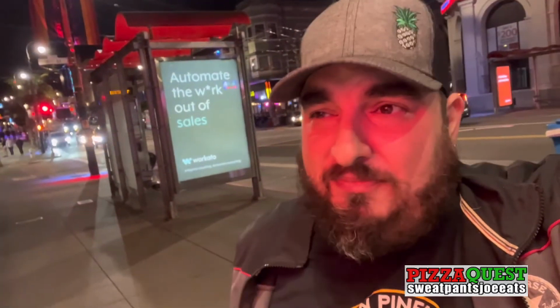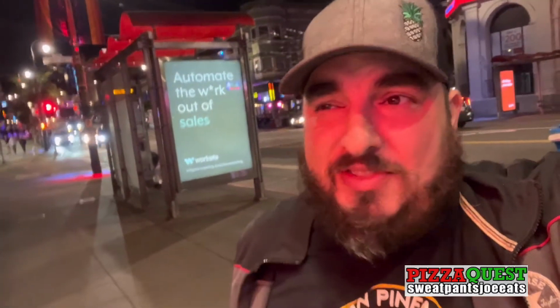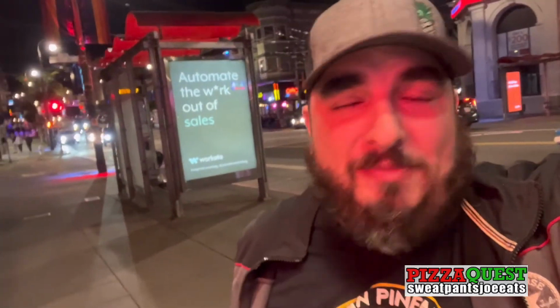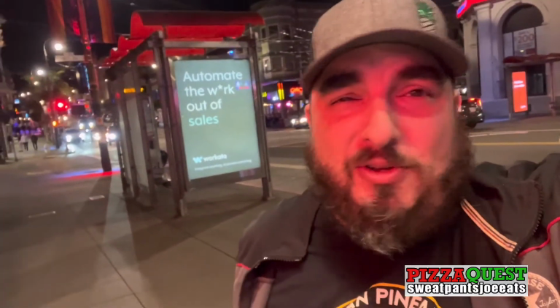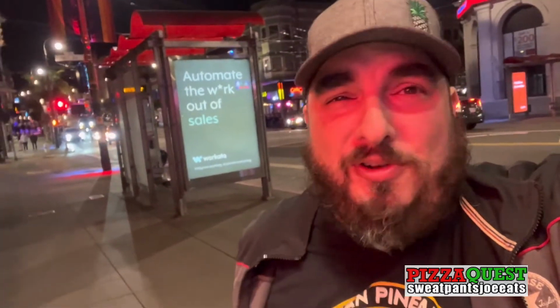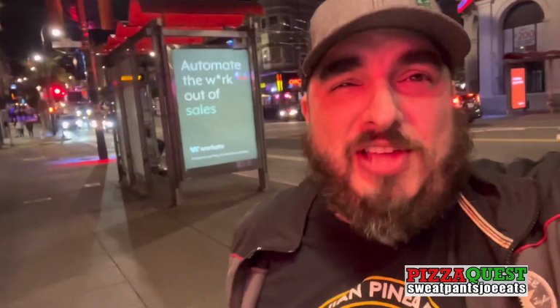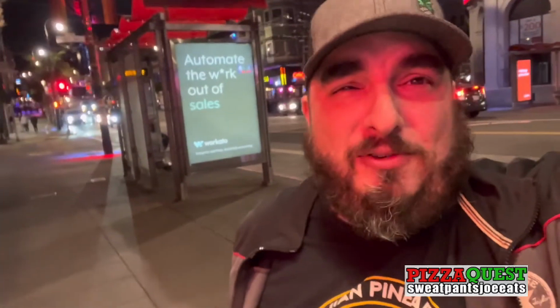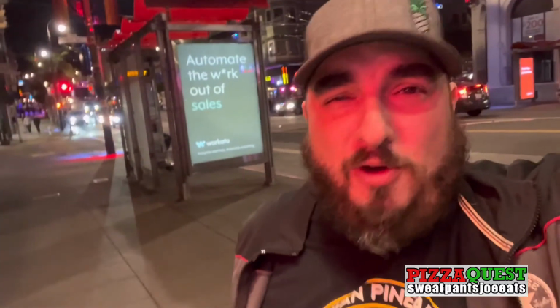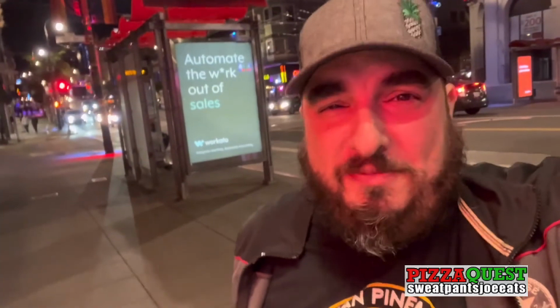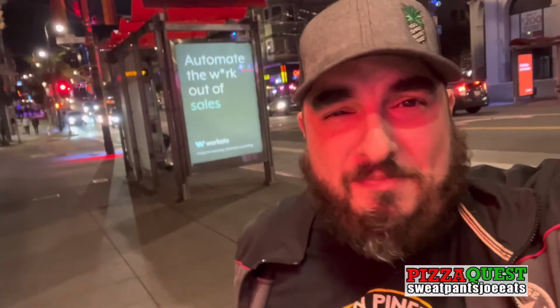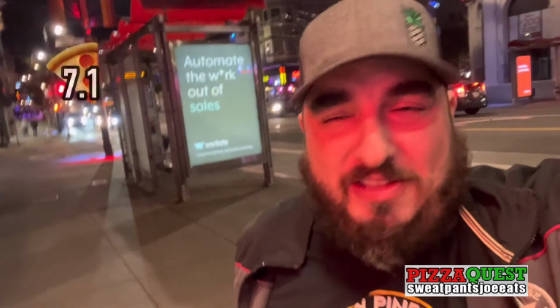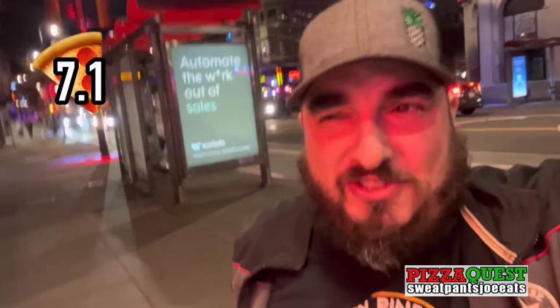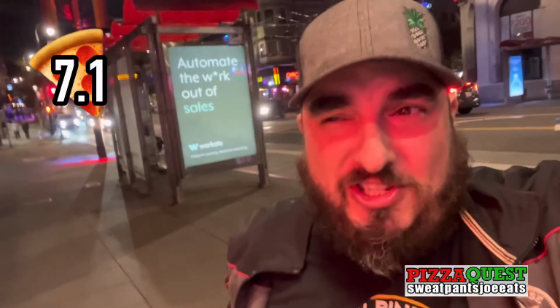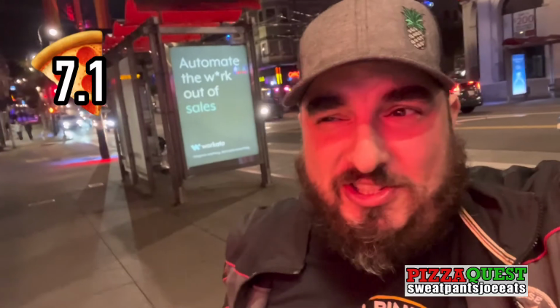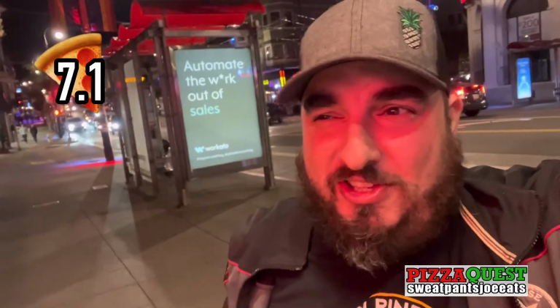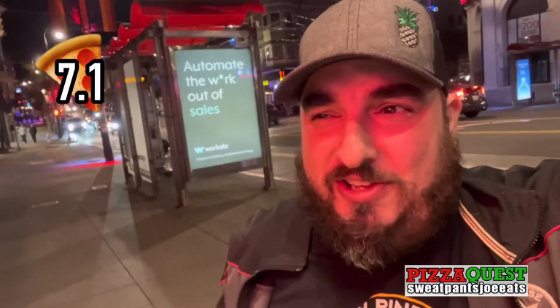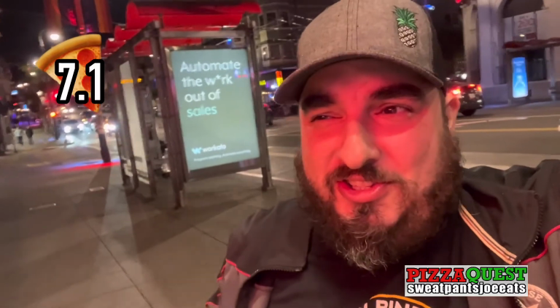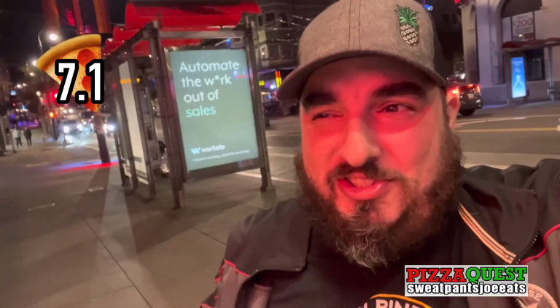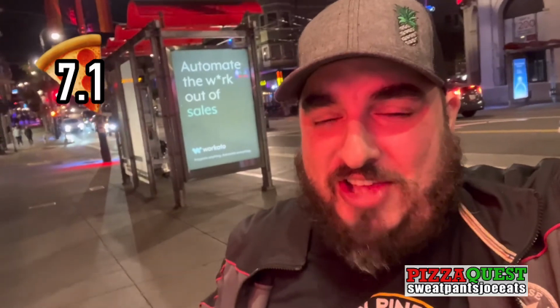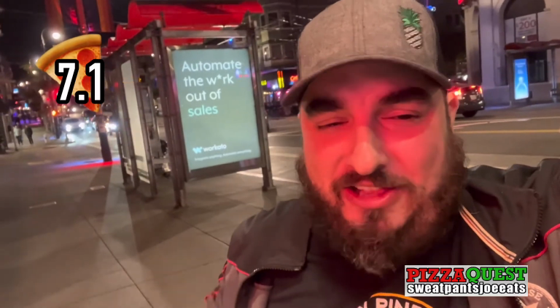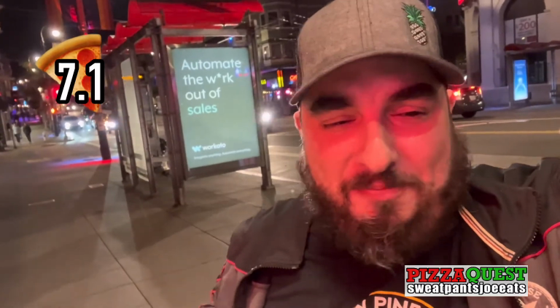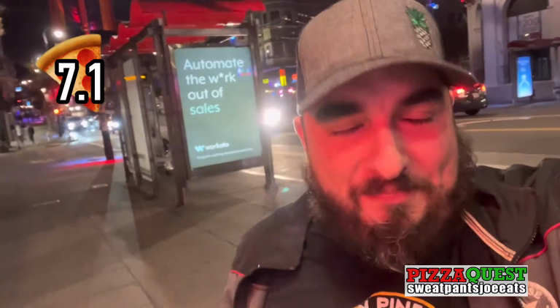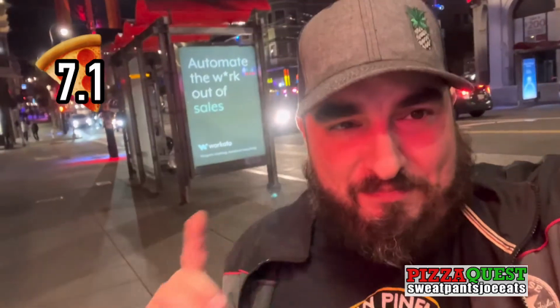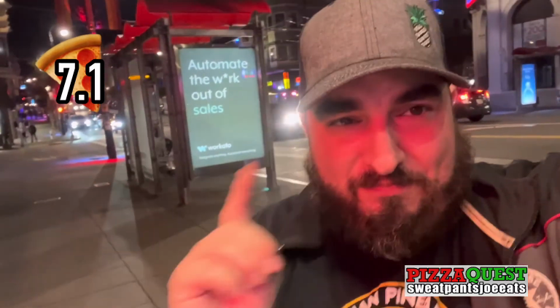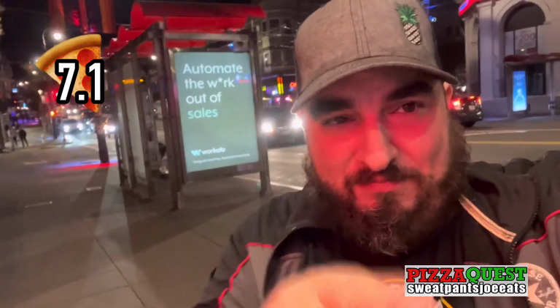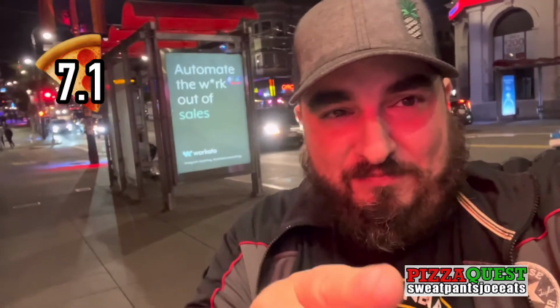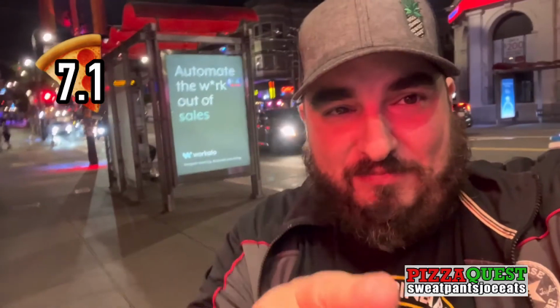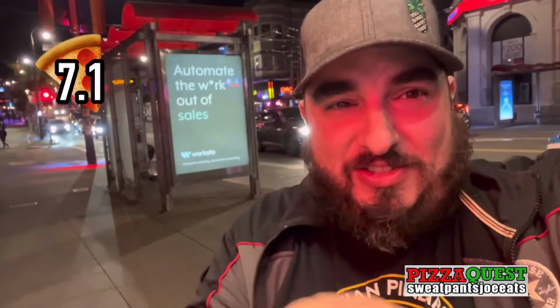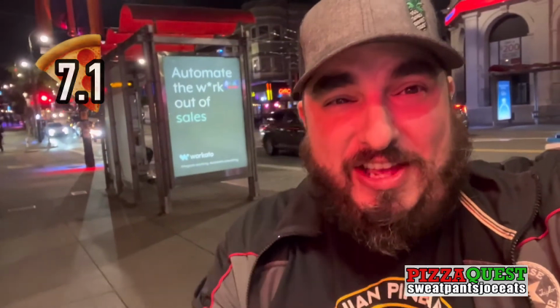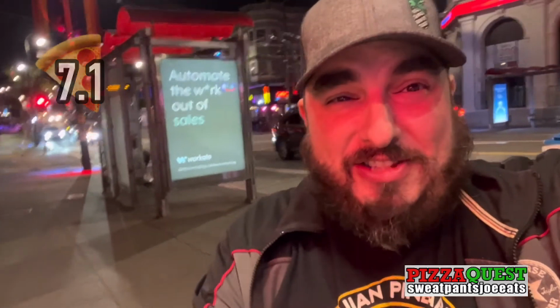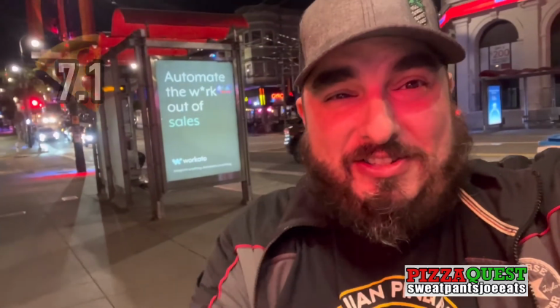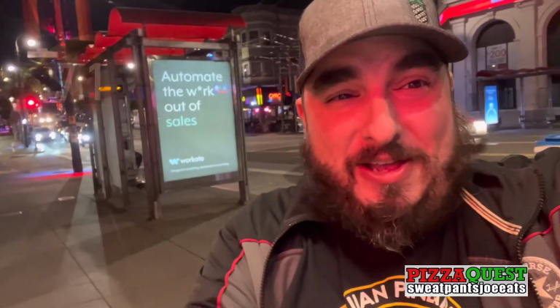Same score: 7.1. It's just as good, just as solid. See you guys next time.